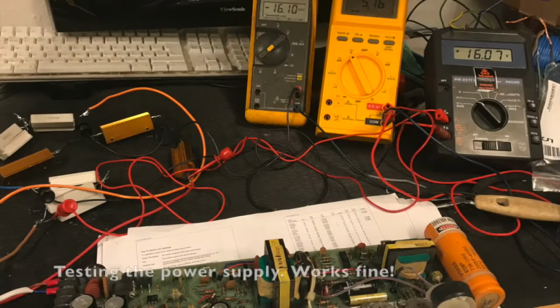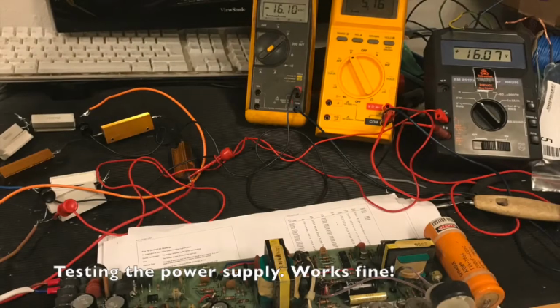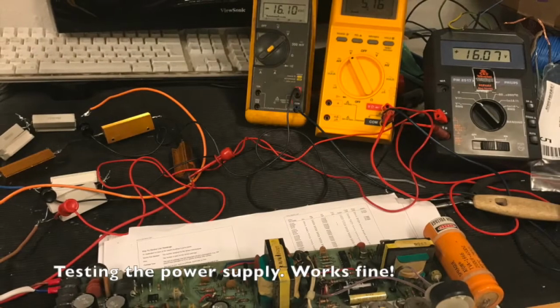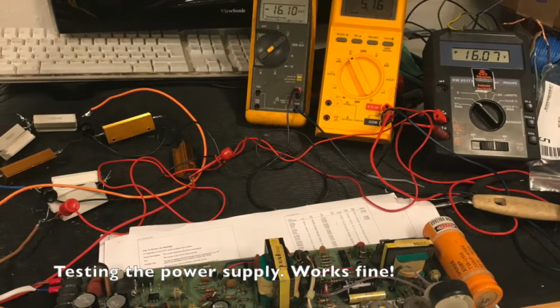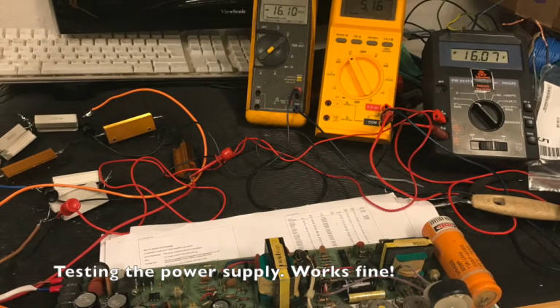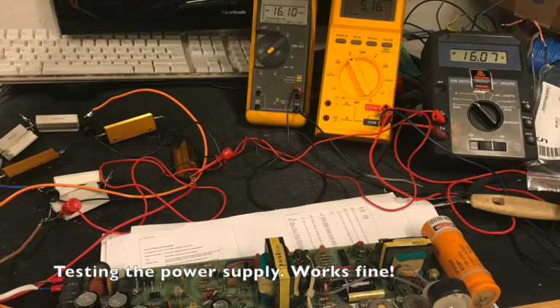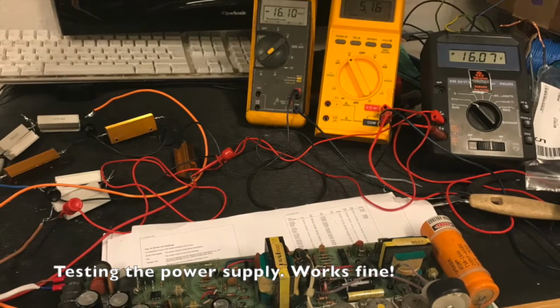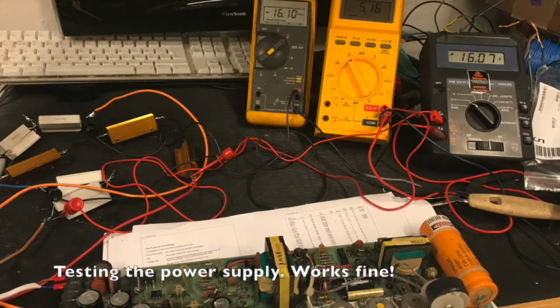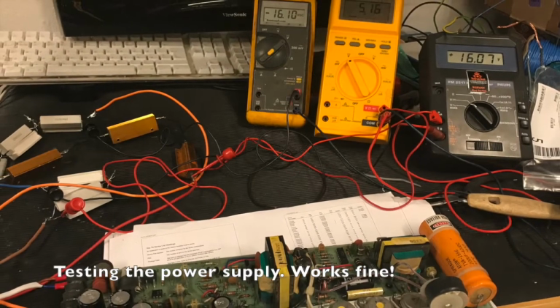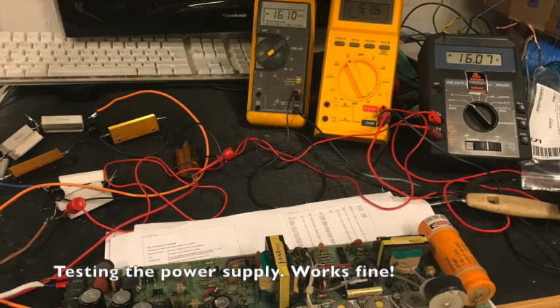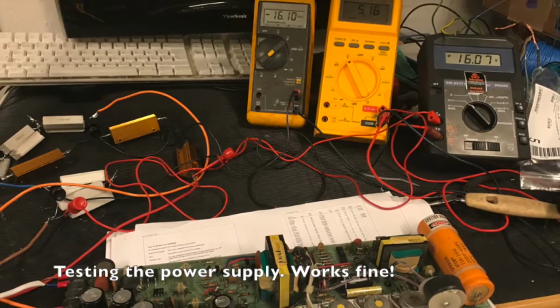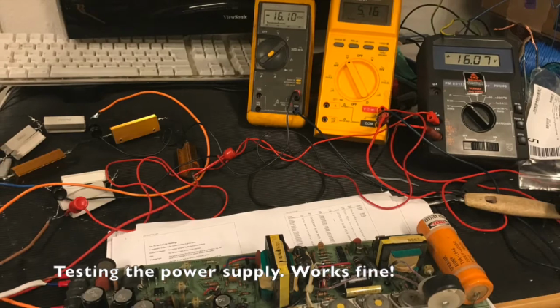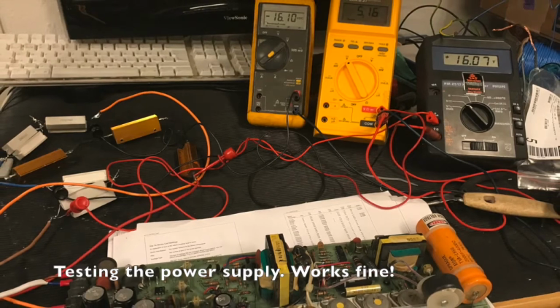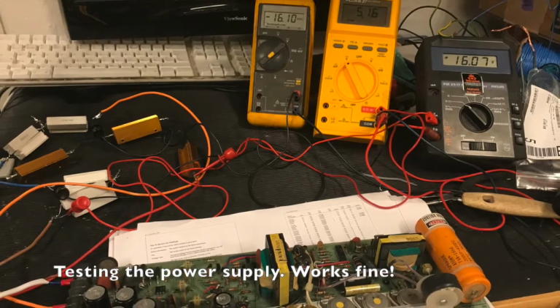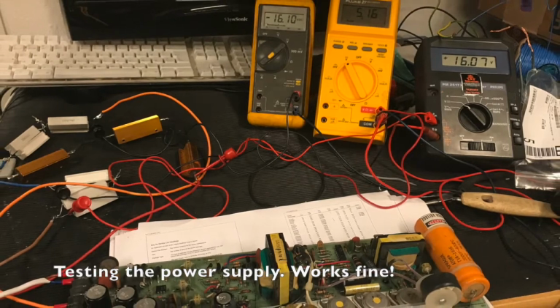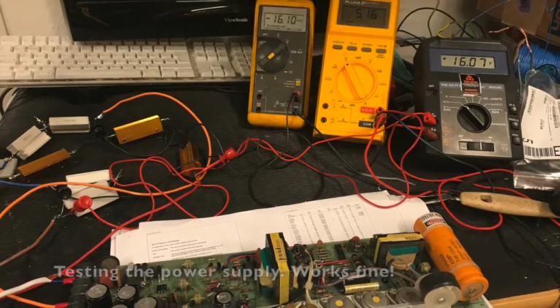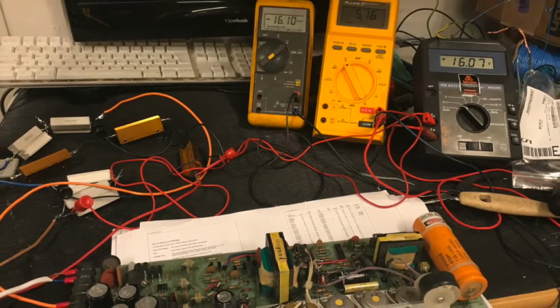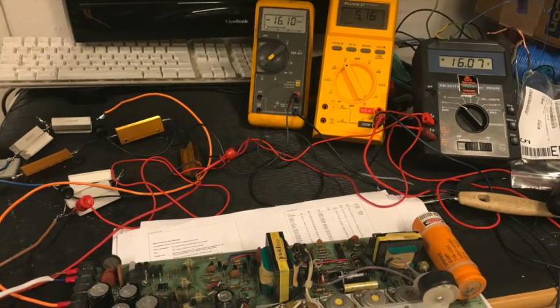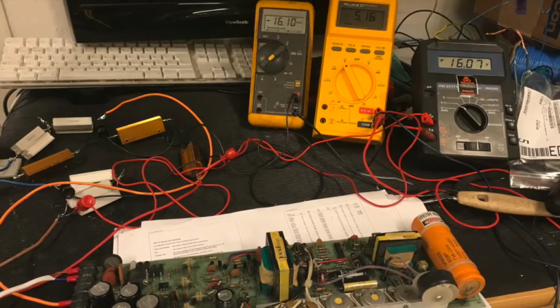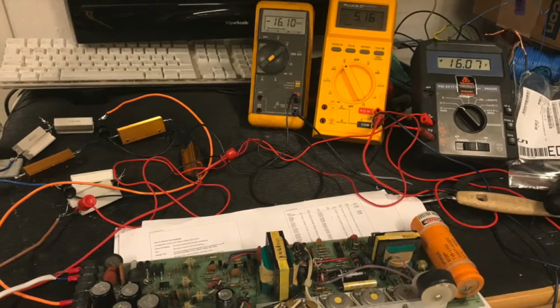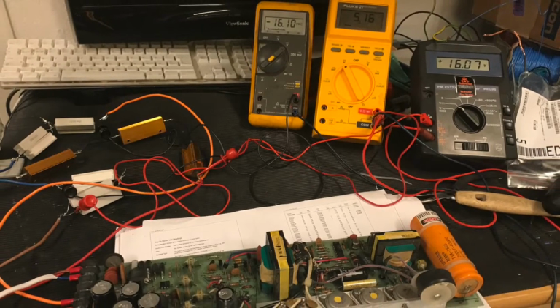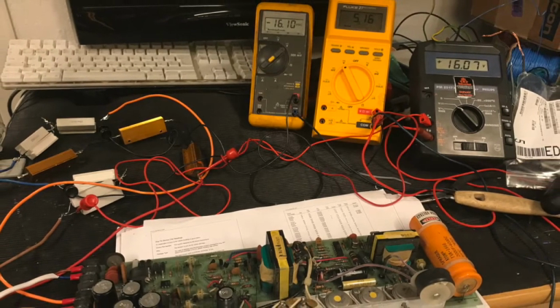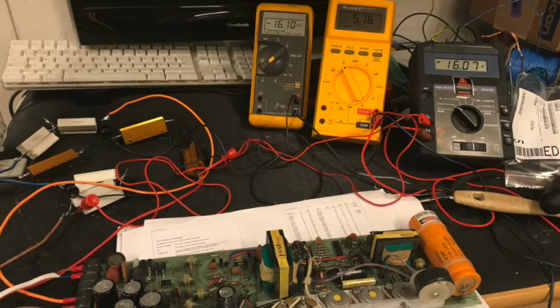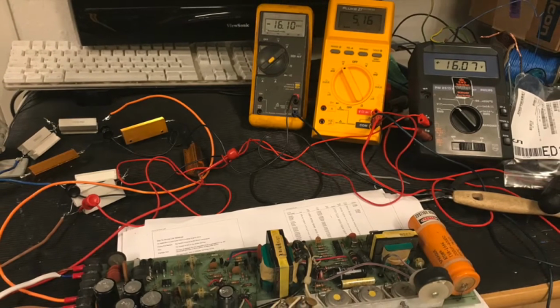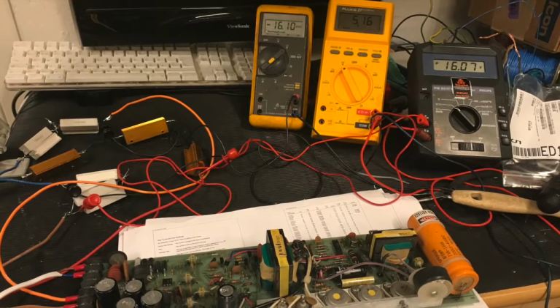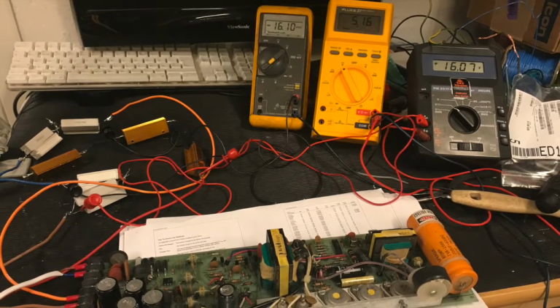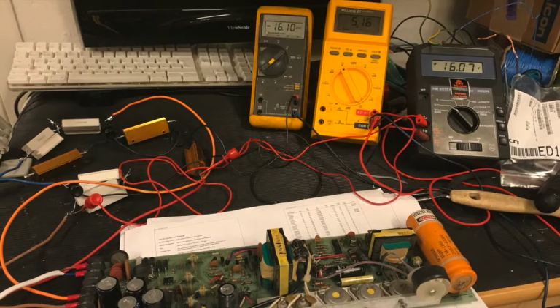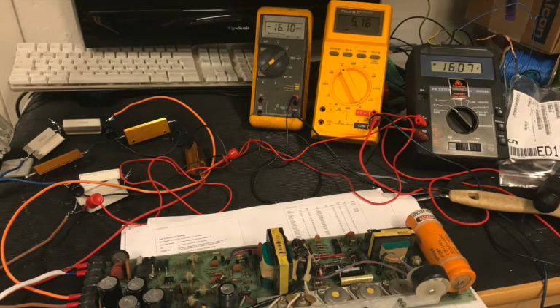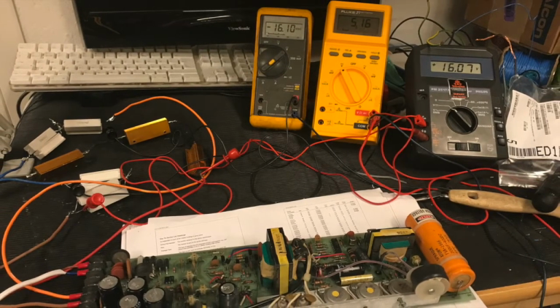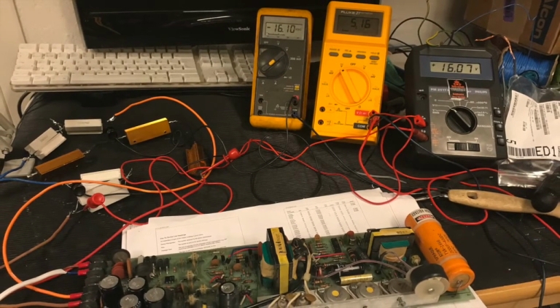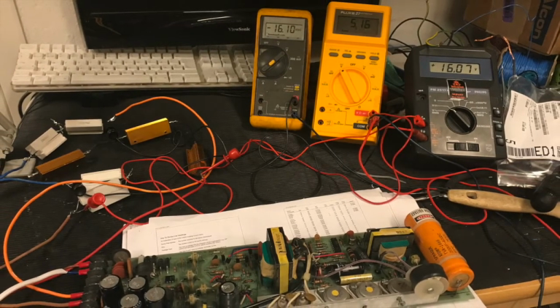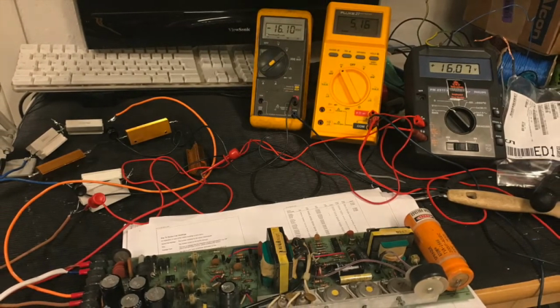Then starting to test things out. Was the power supply really behaving well after 40 years in storage? Well, yes, it actually did.